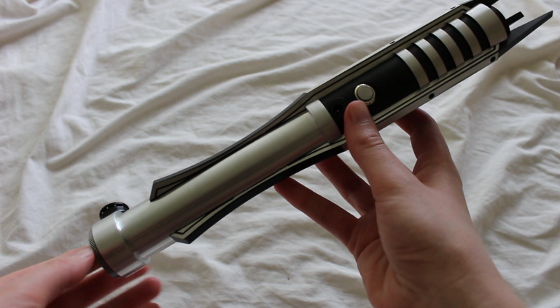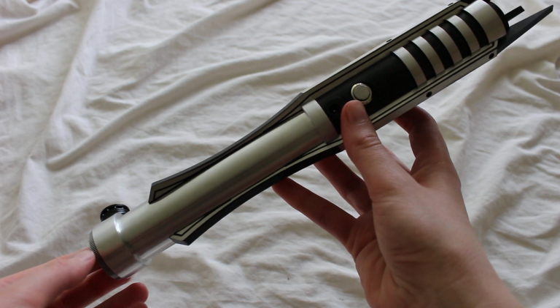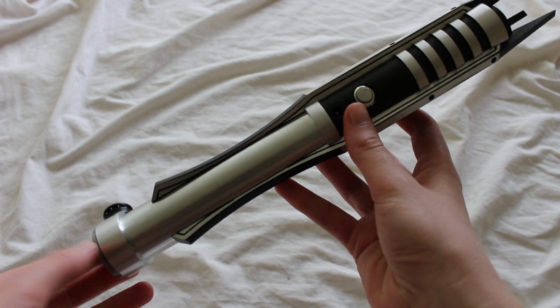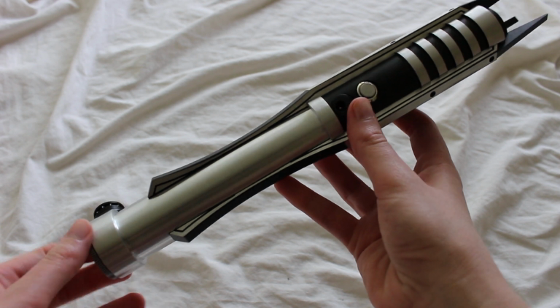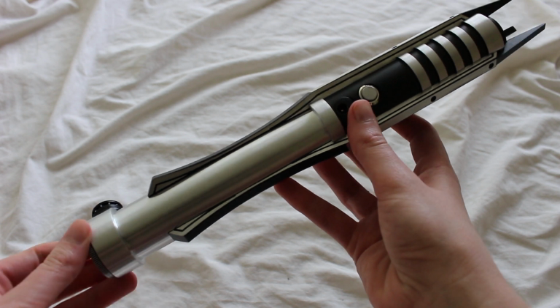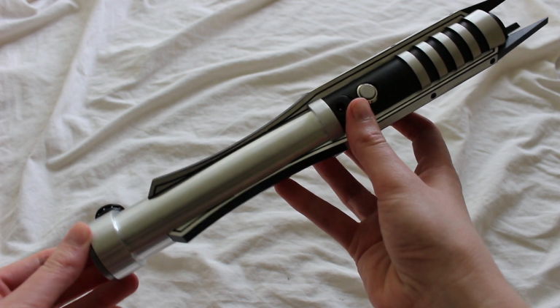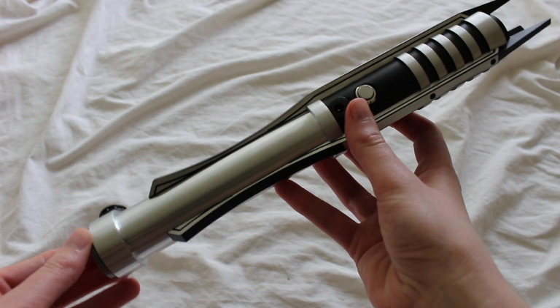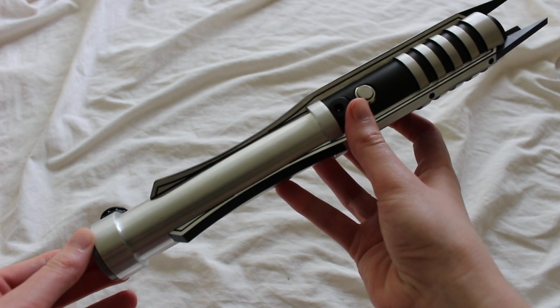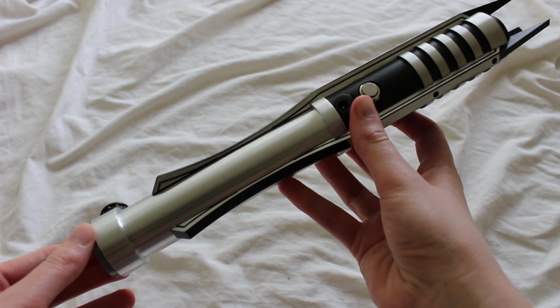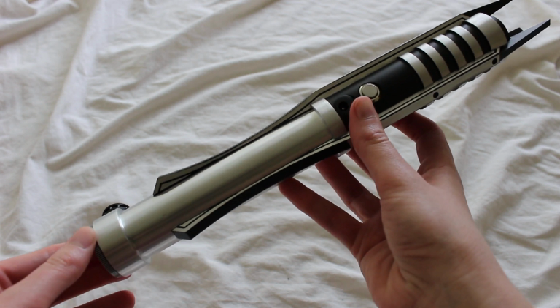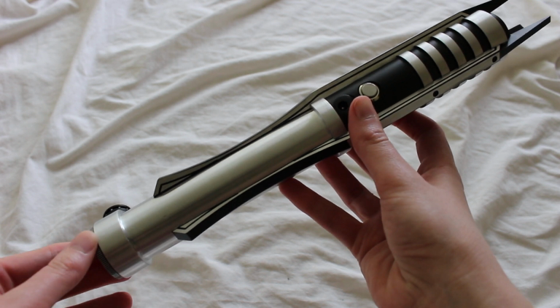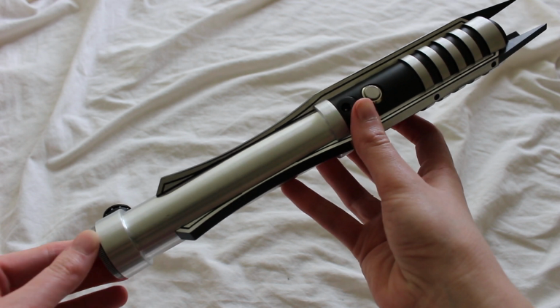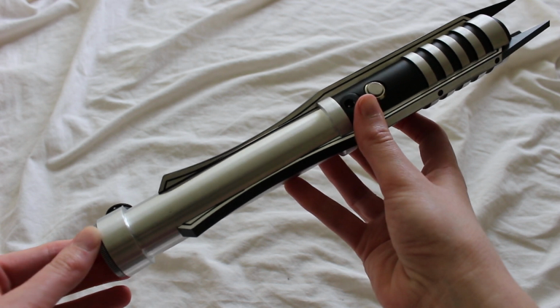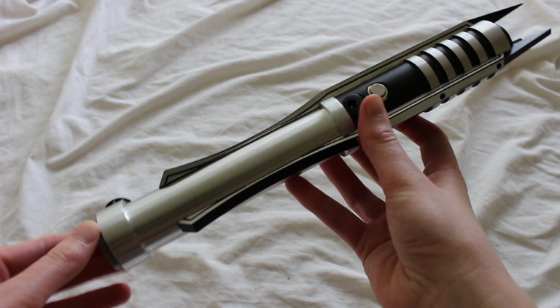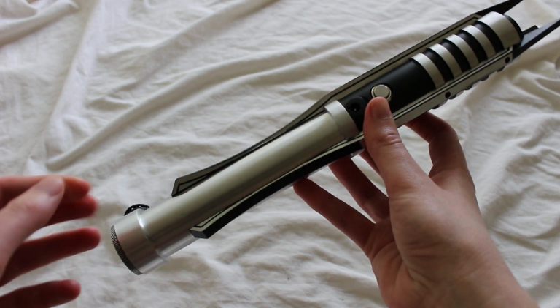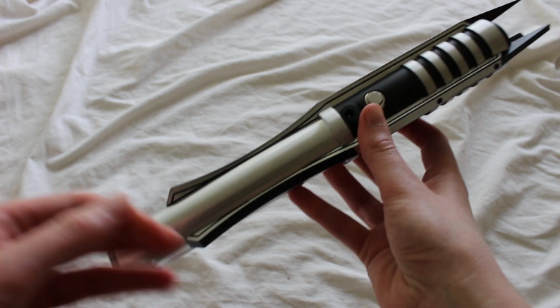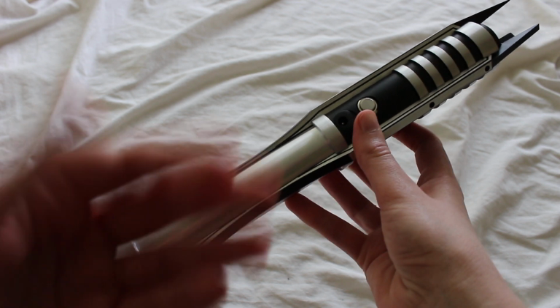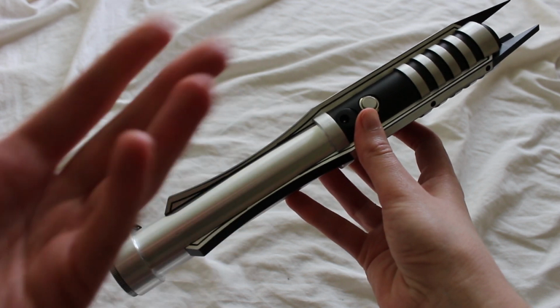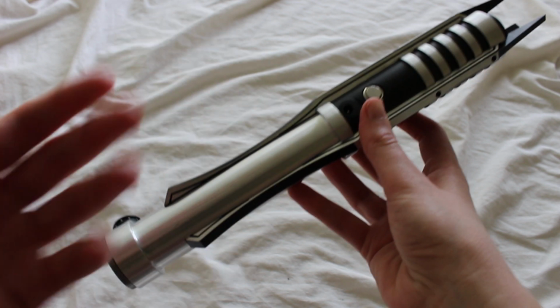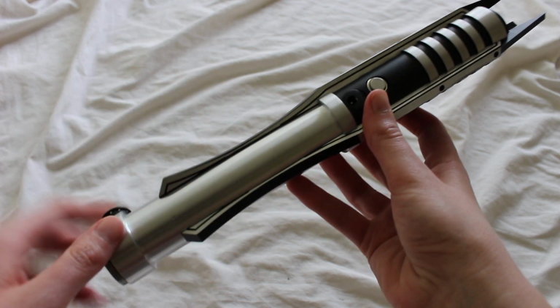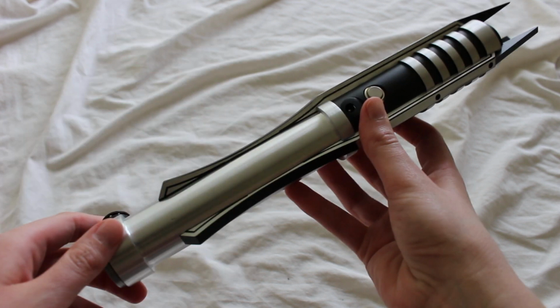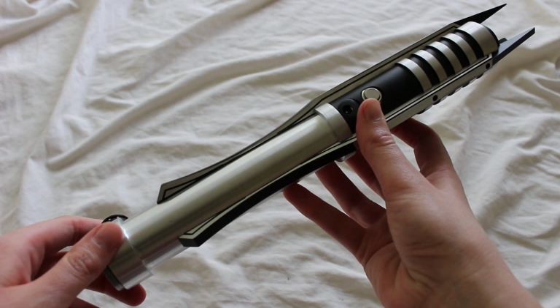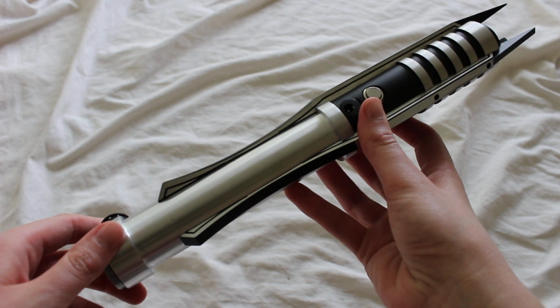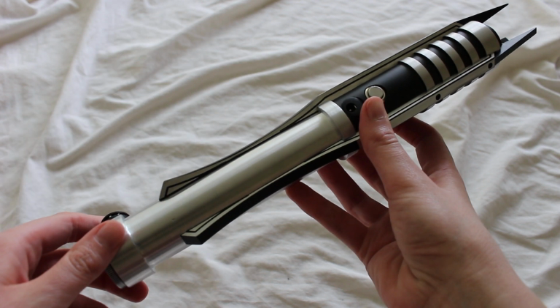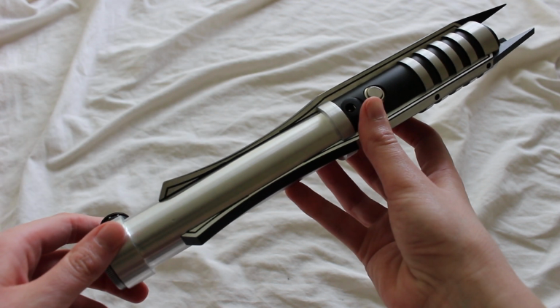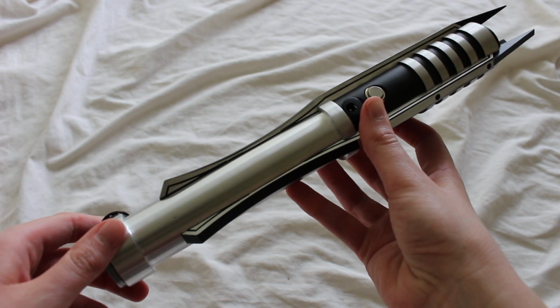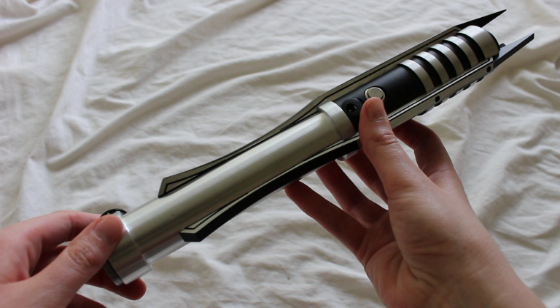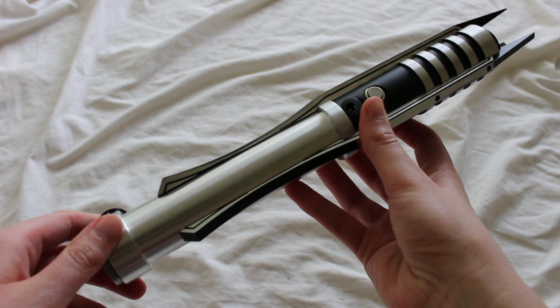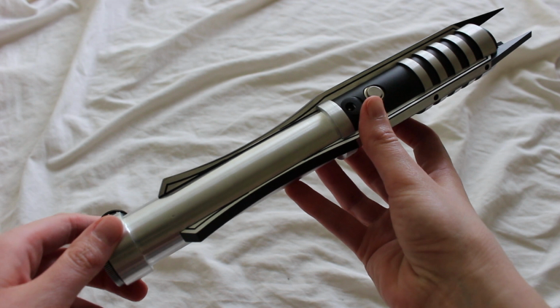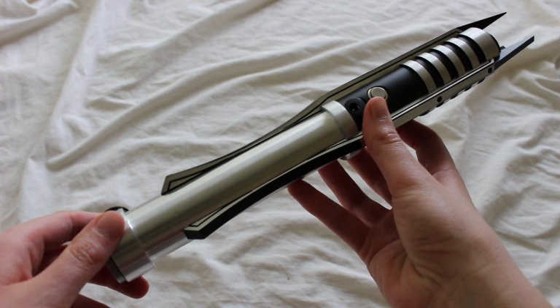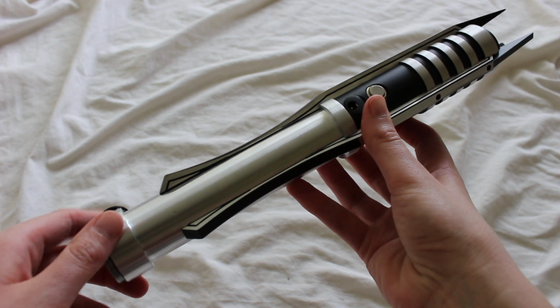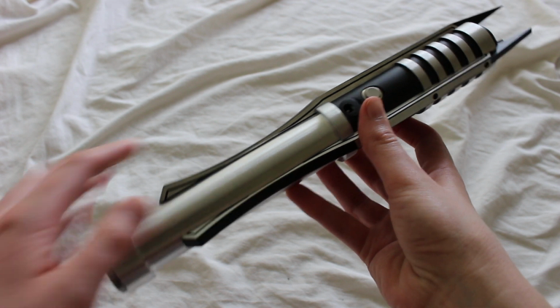This has just been a bit of a look at the Saber Forge Reborn, a Revan-style lightsaber by Saber Forge.